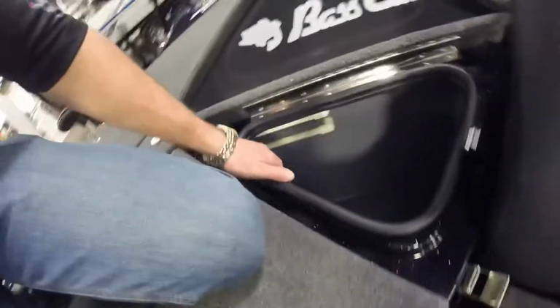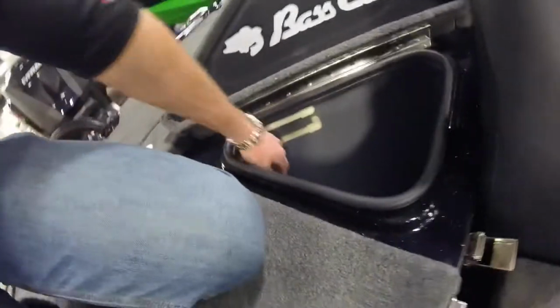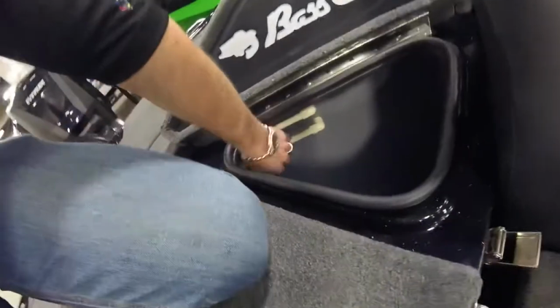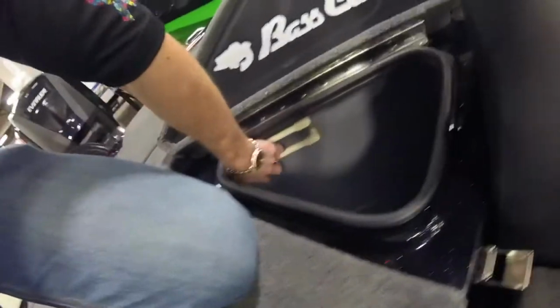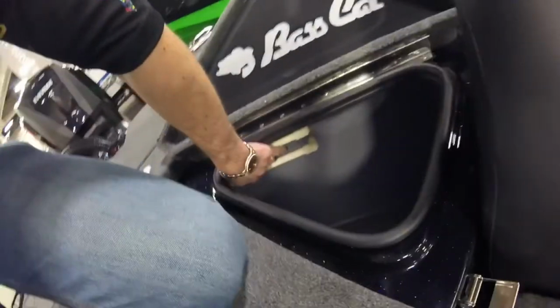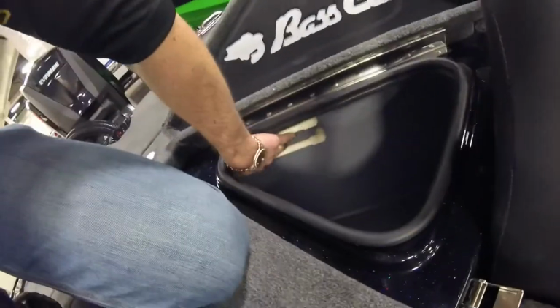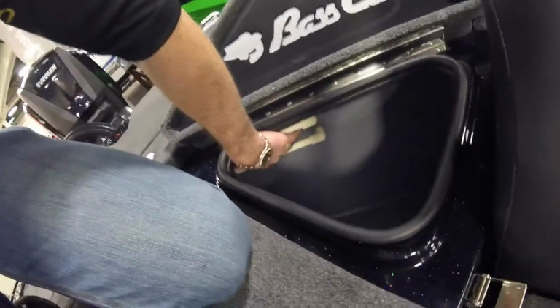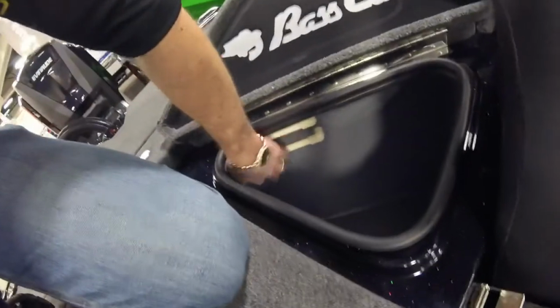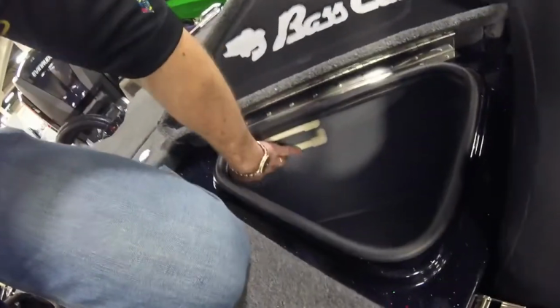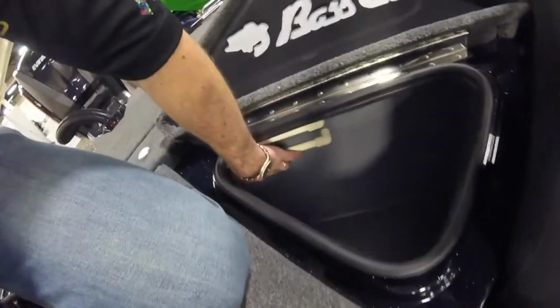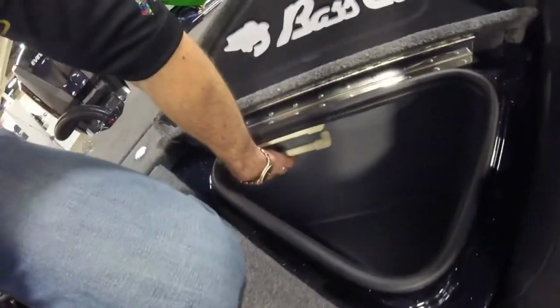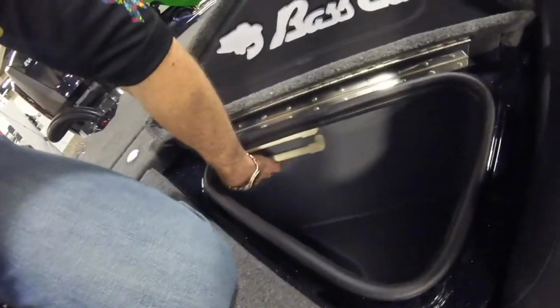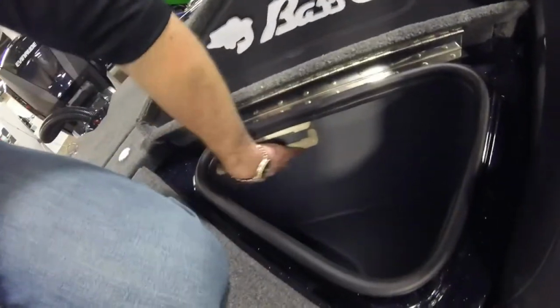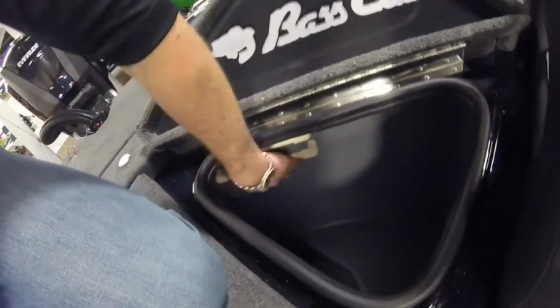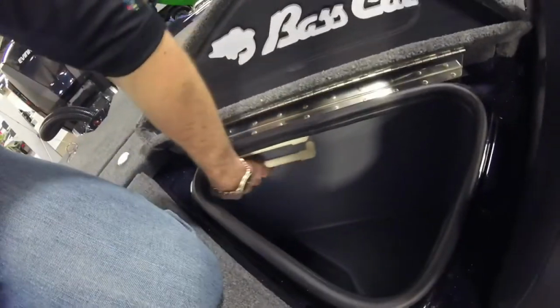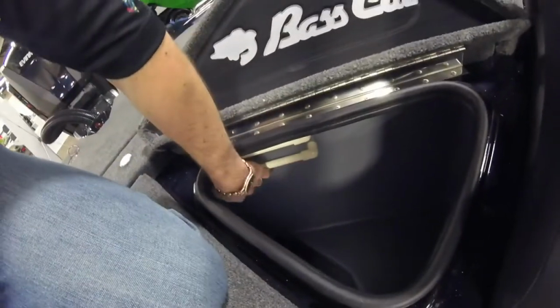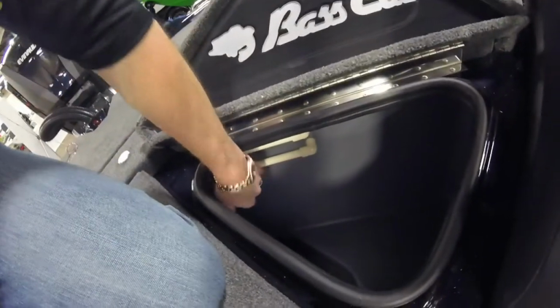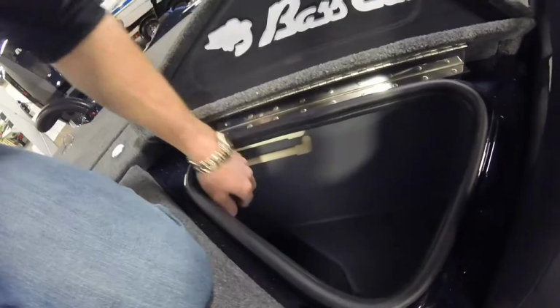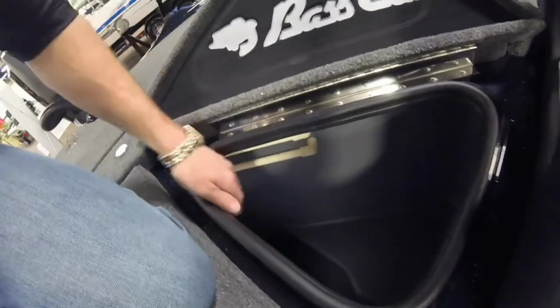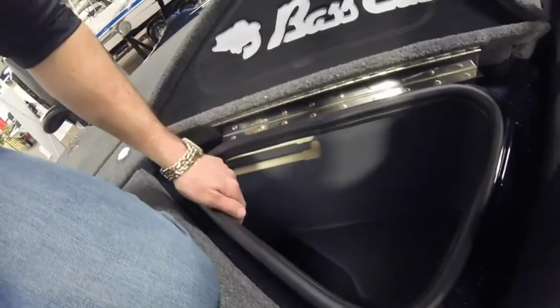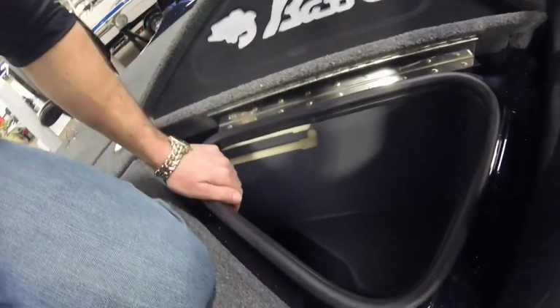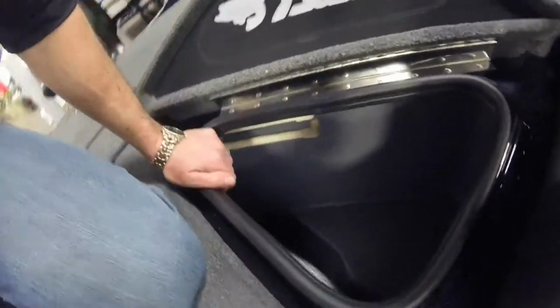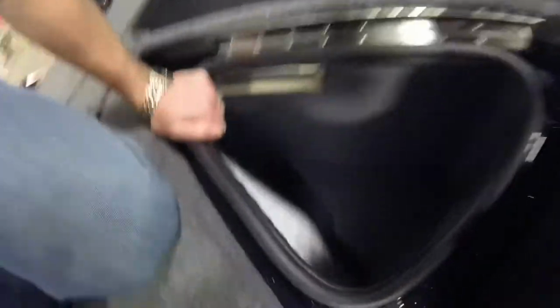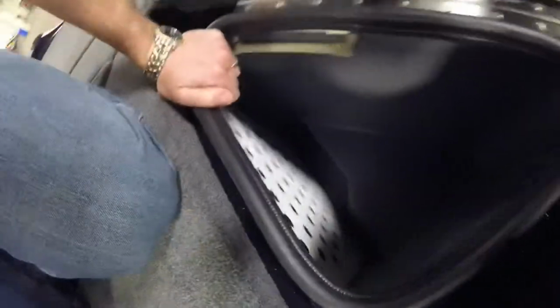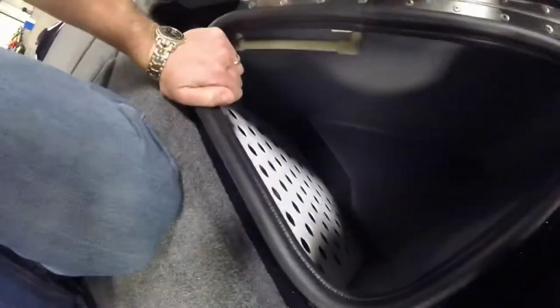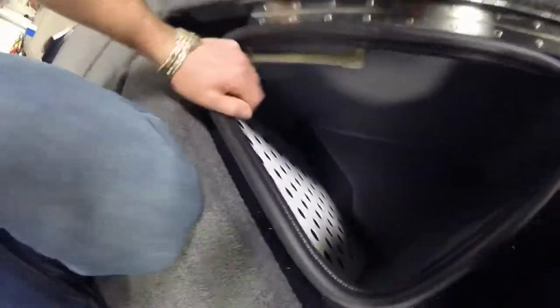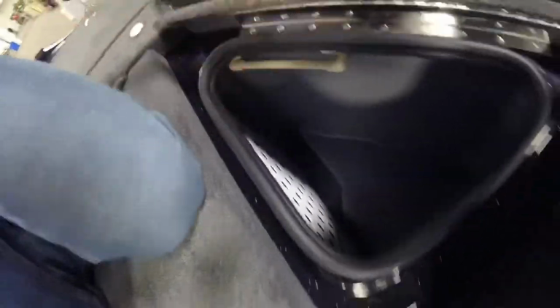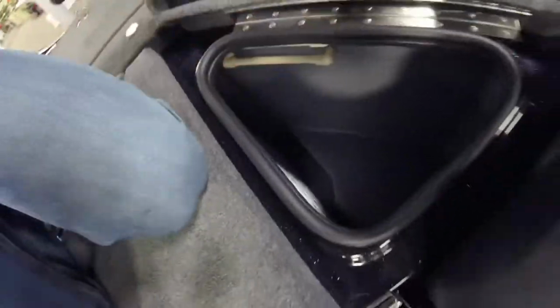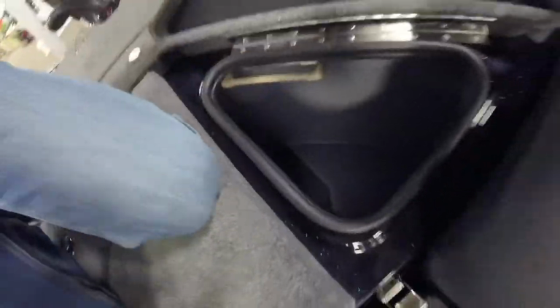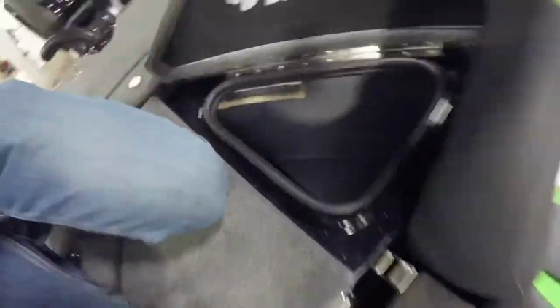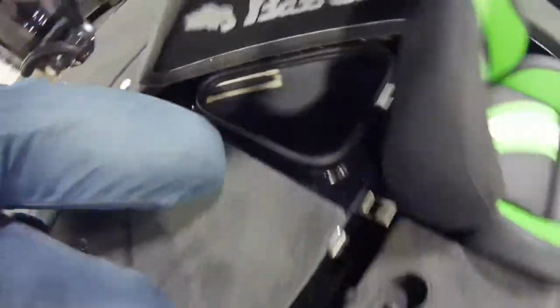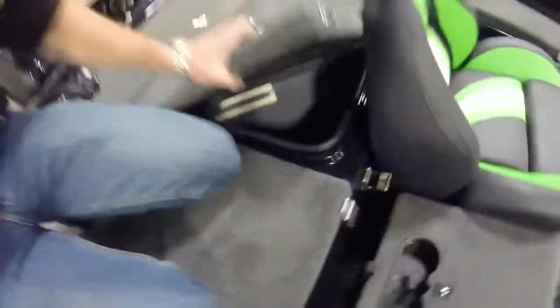You got the fill bar and the recirculate bar. There's your drain holes down in the bottom.